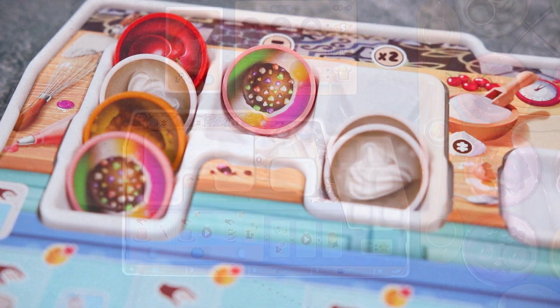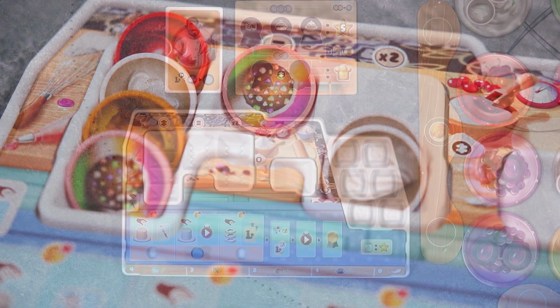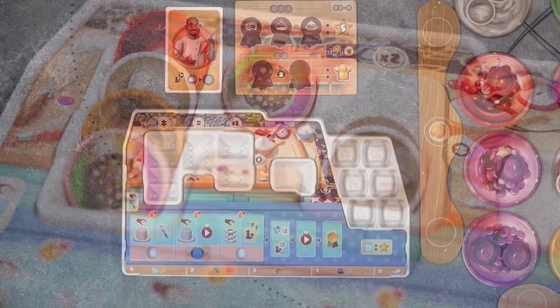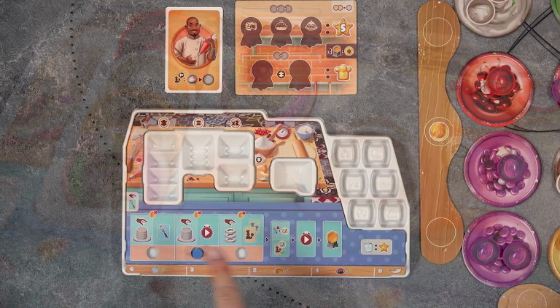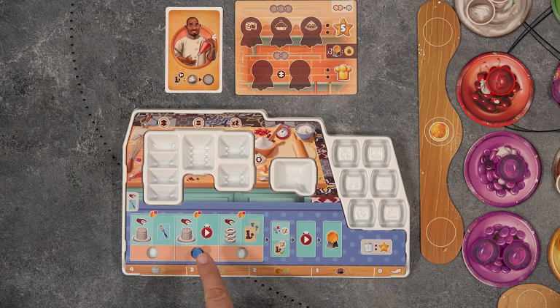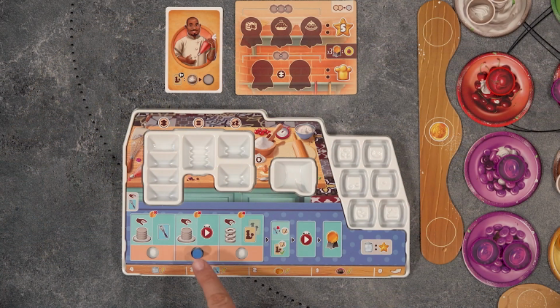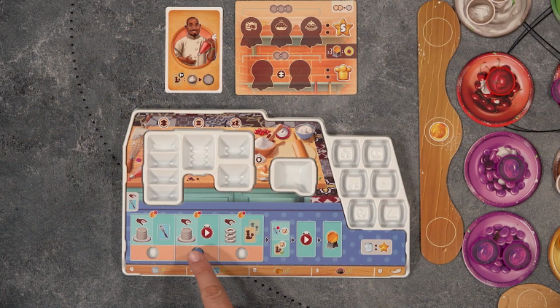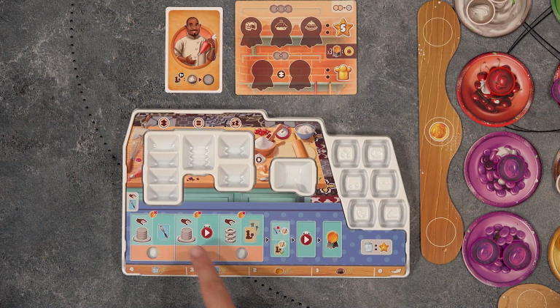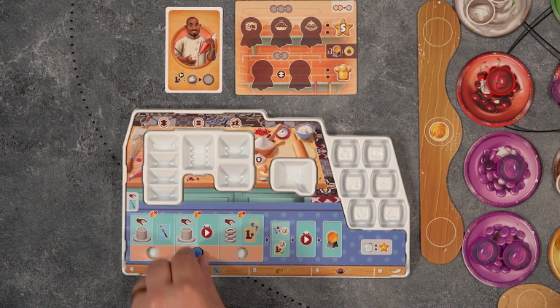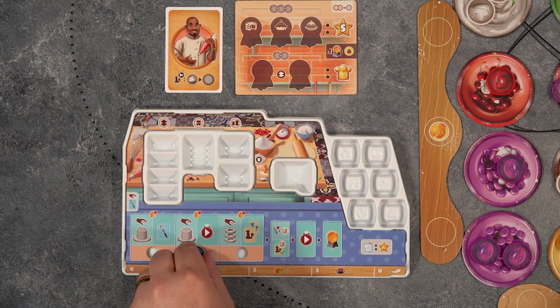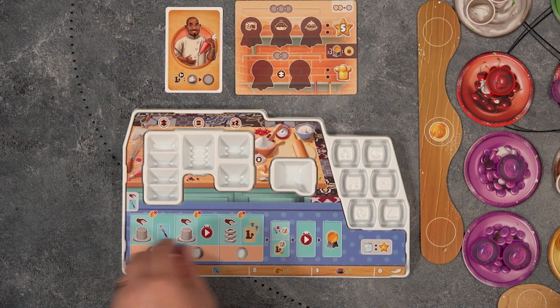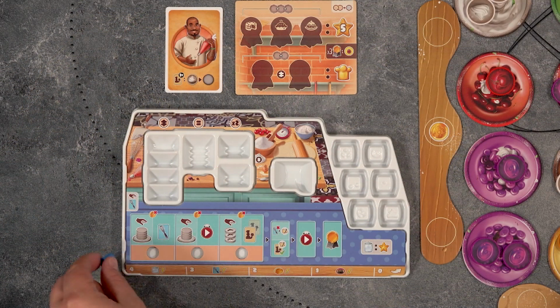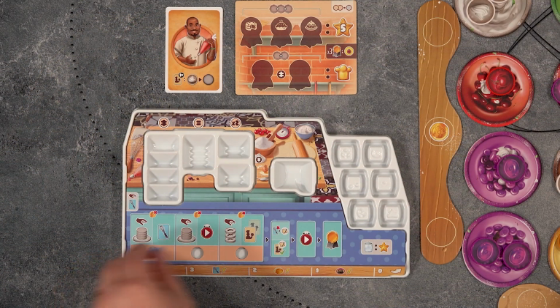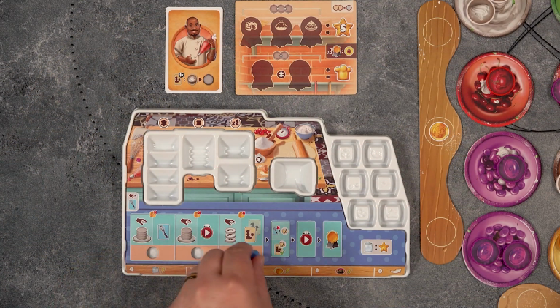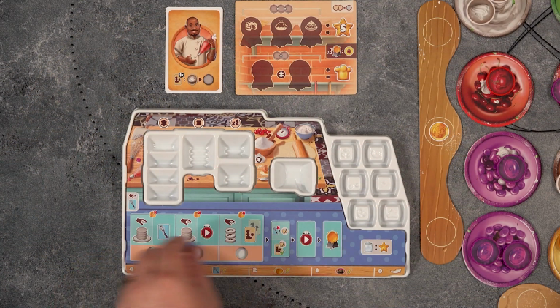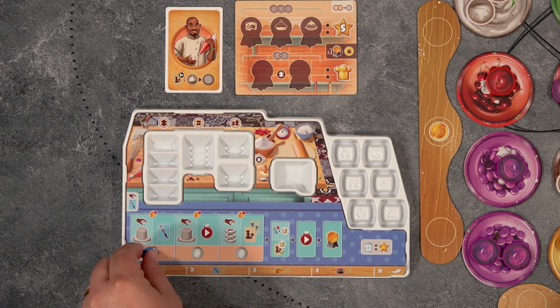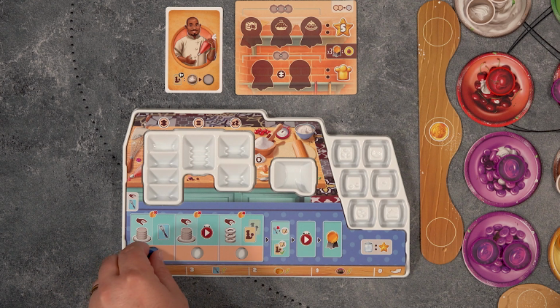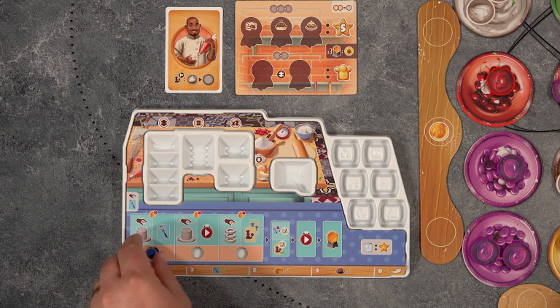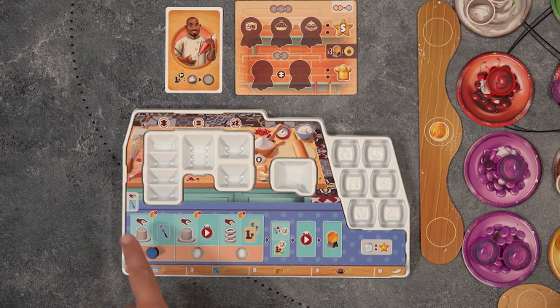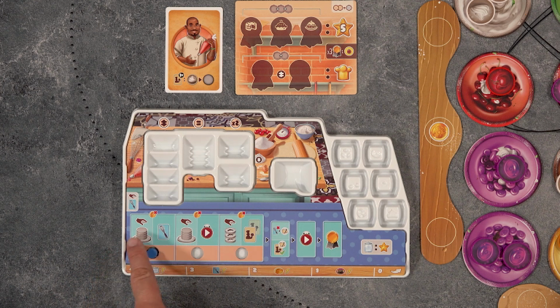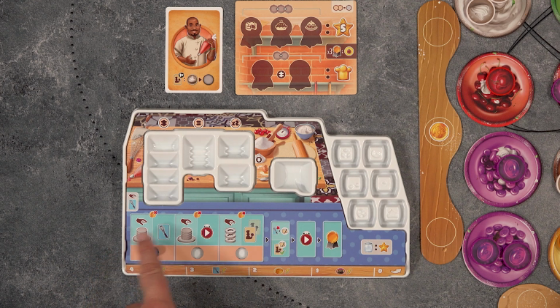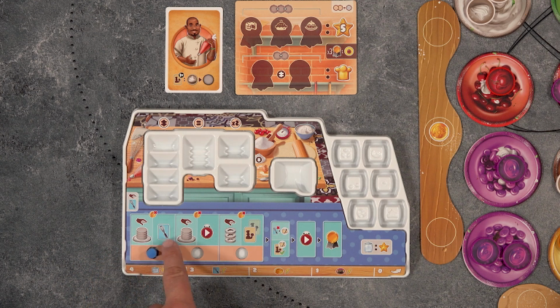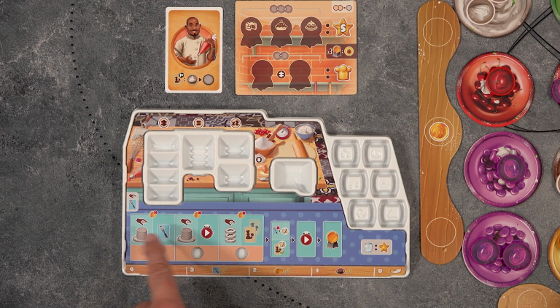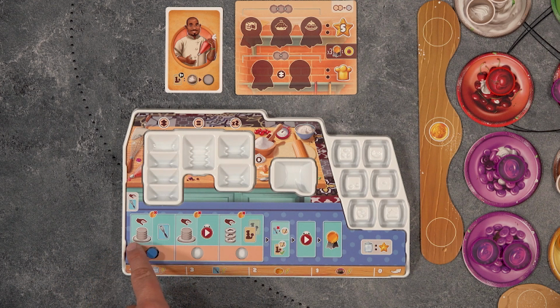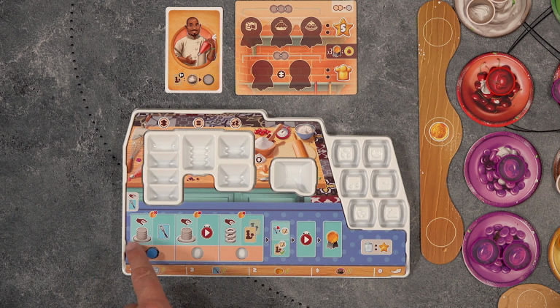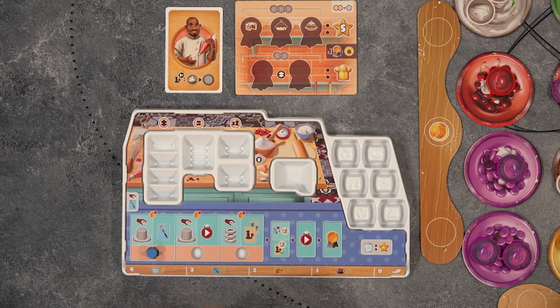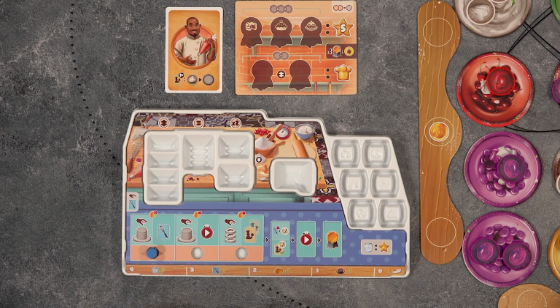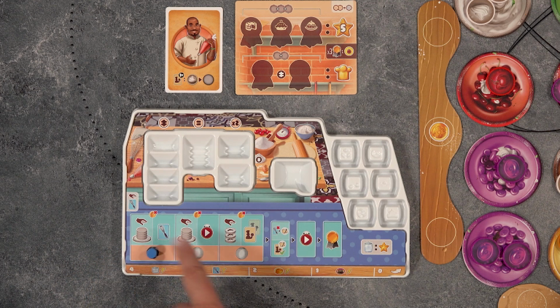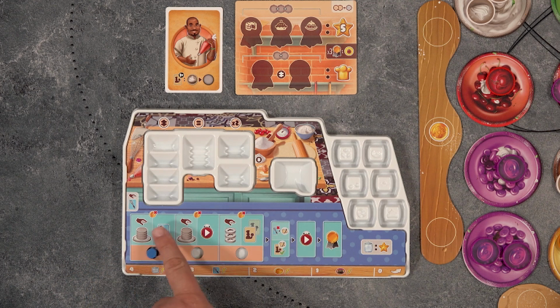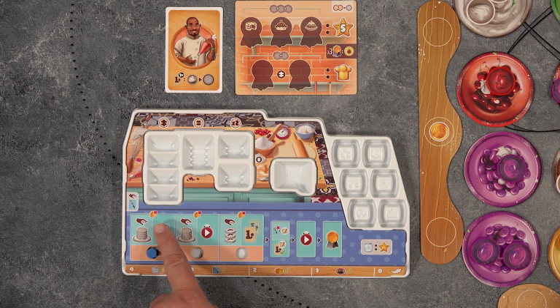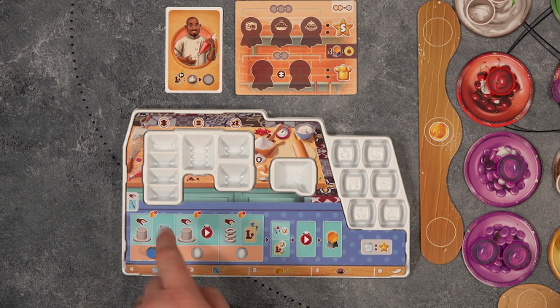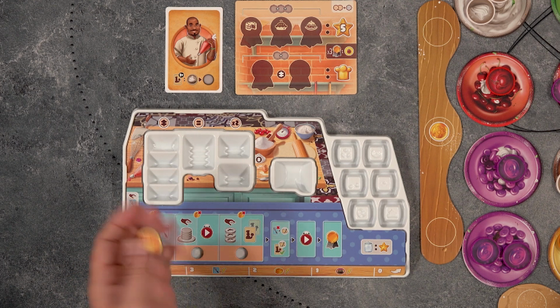On your turn, the active player will move their action marker to a new action space on their bench and then take one of the actions listed below. By paying a golden ticket, you may take both actions.